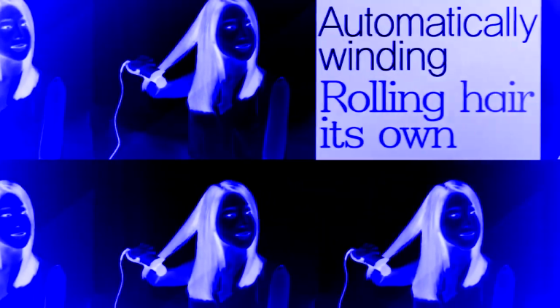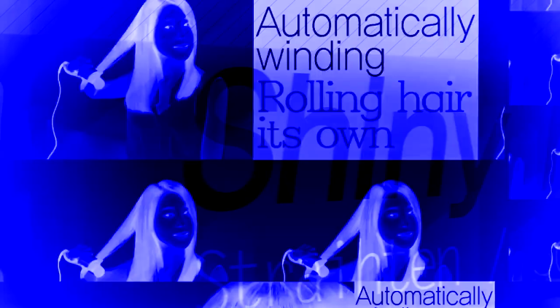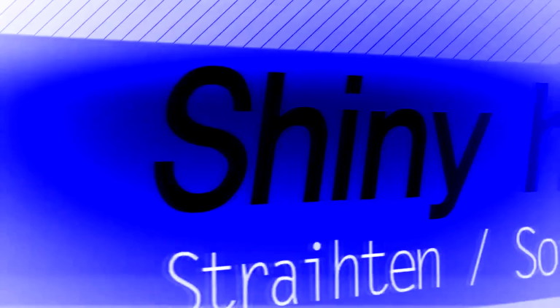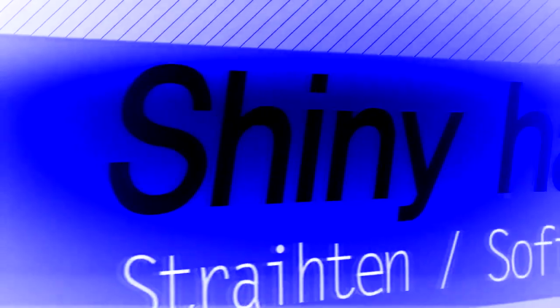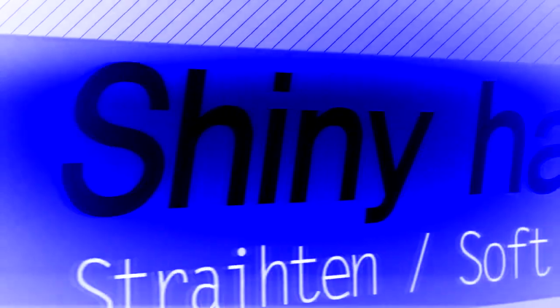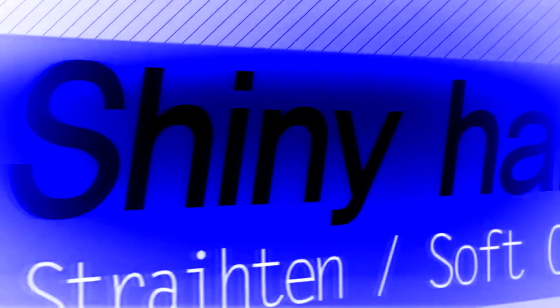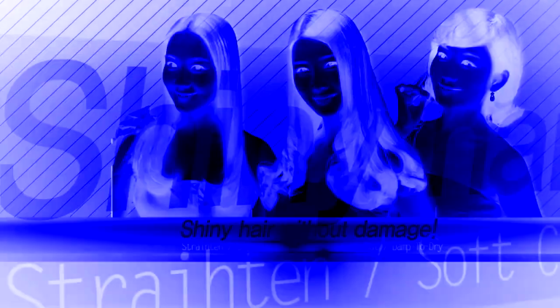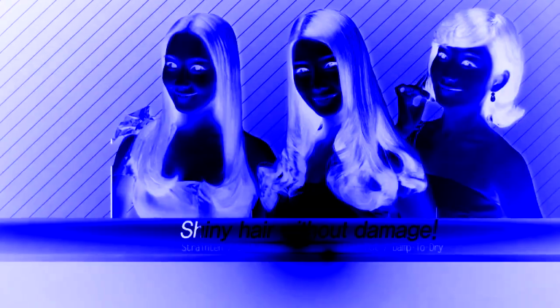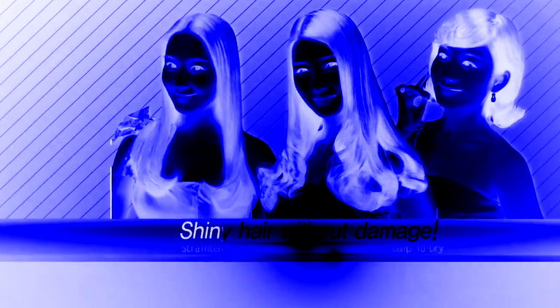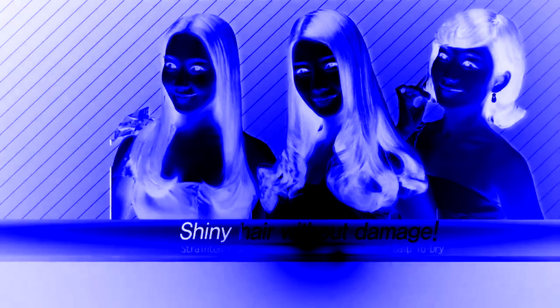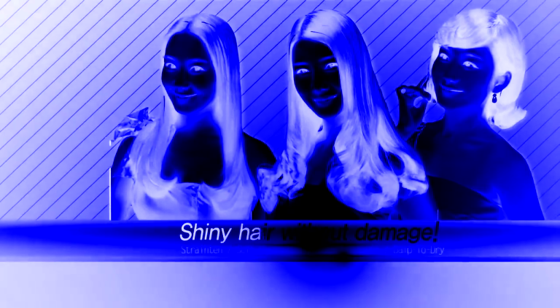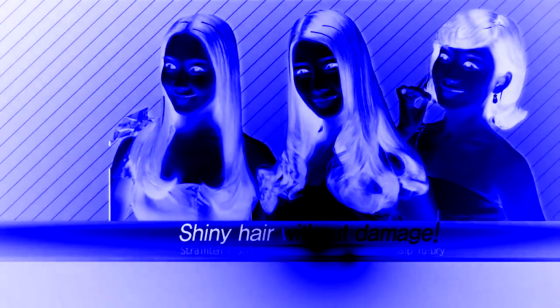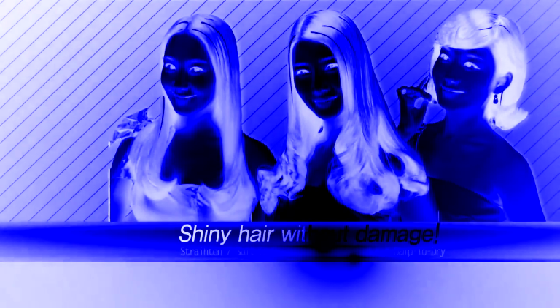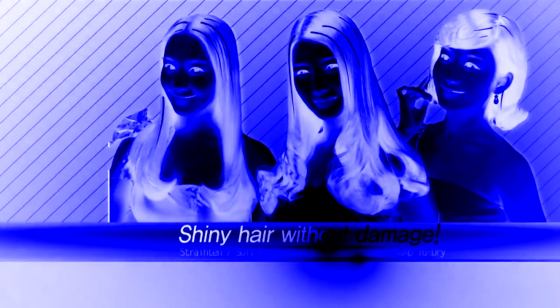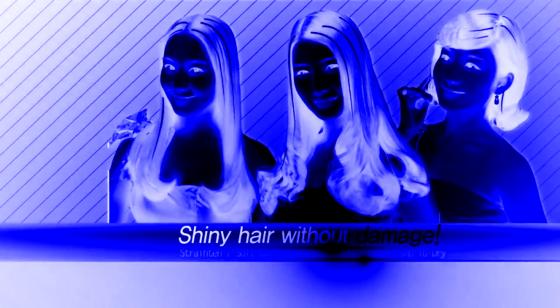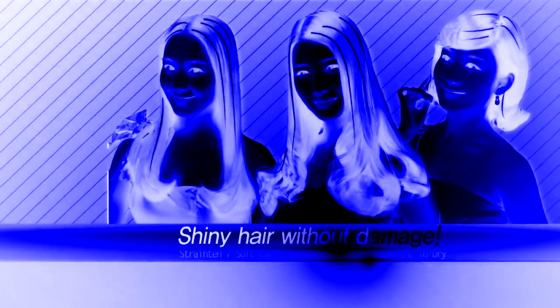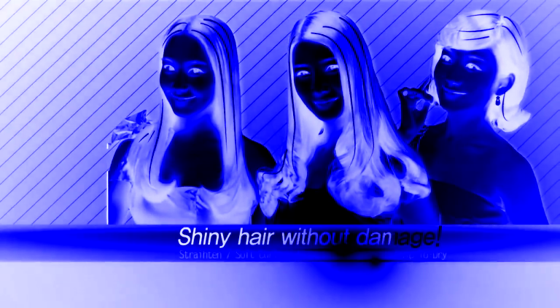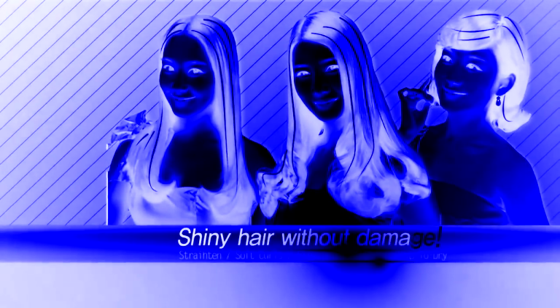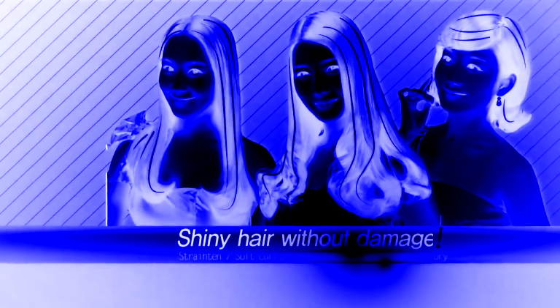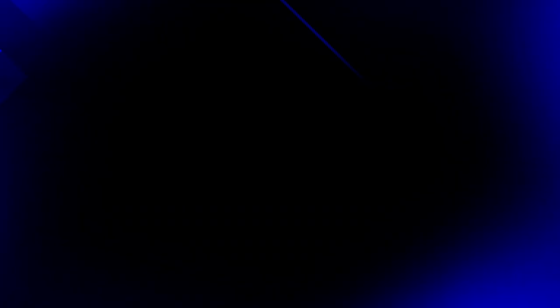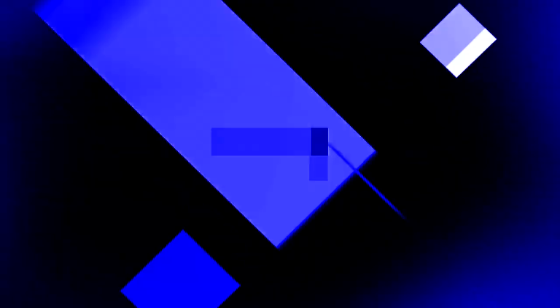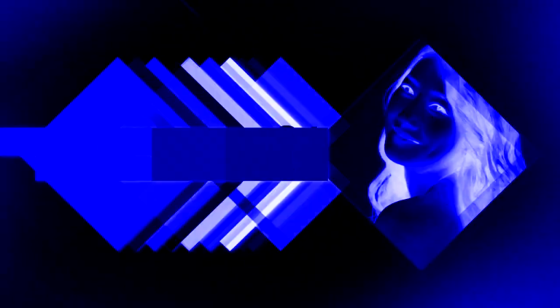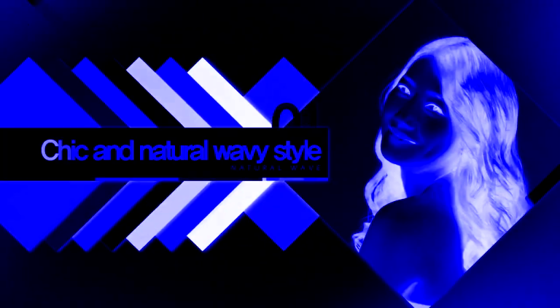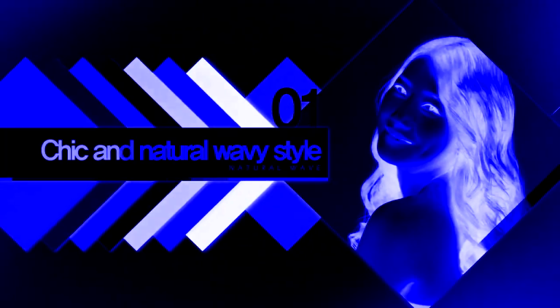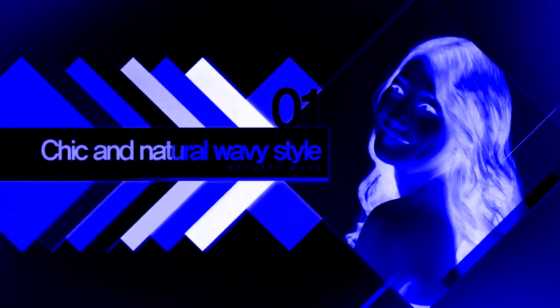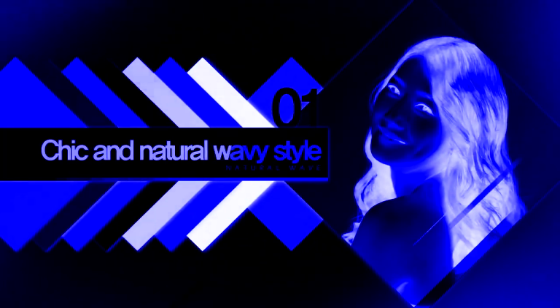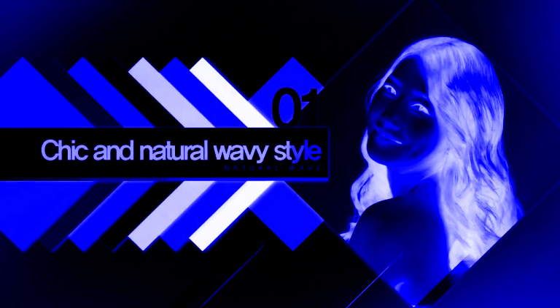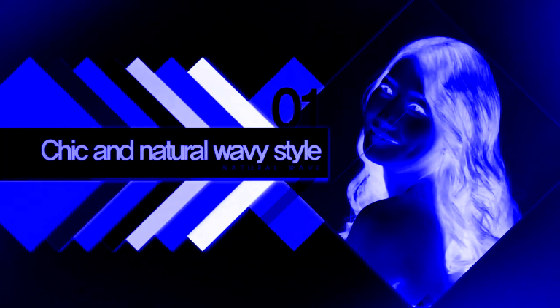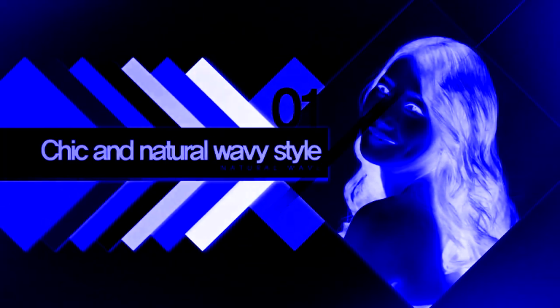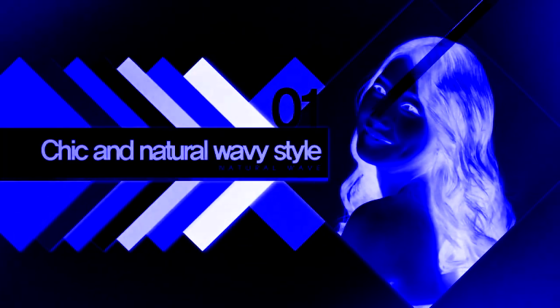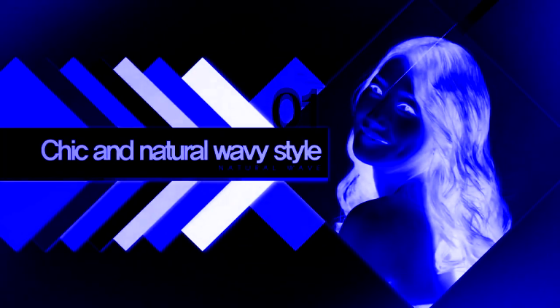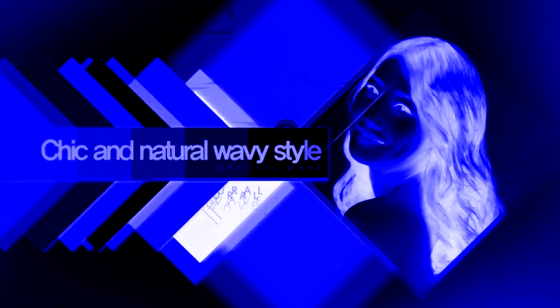Shining glossy hair without damage, even after styling.